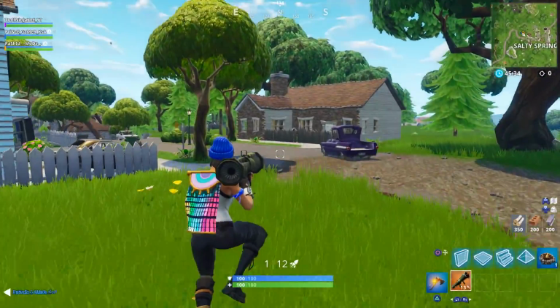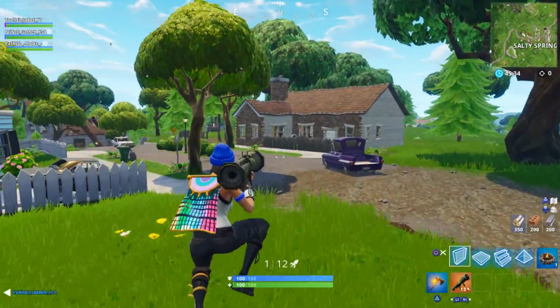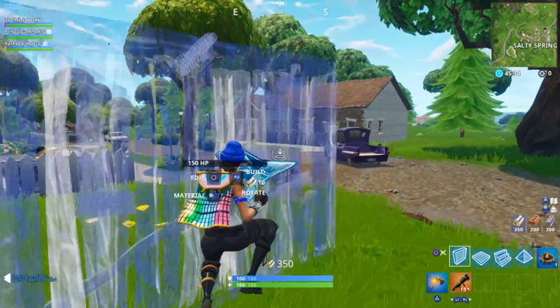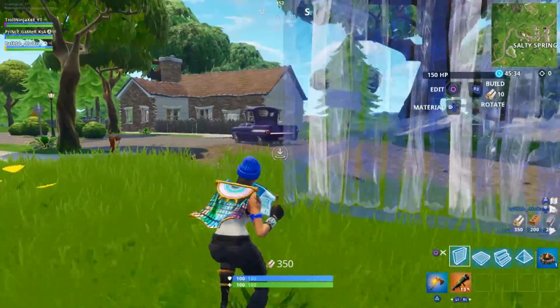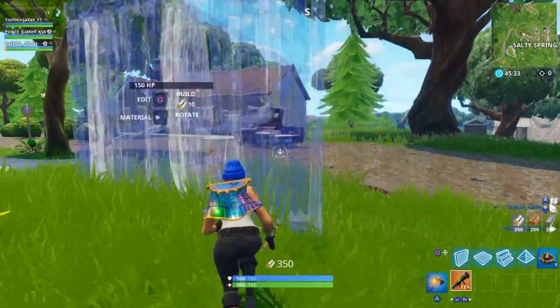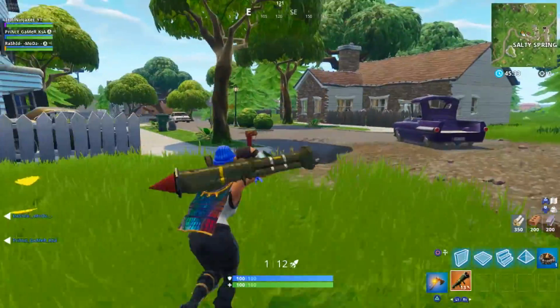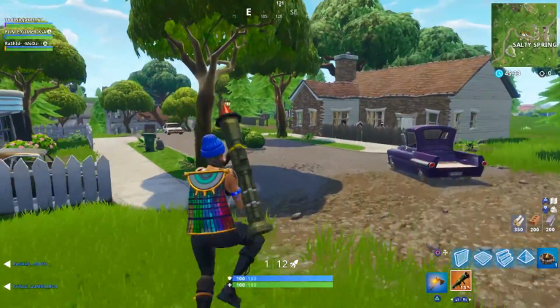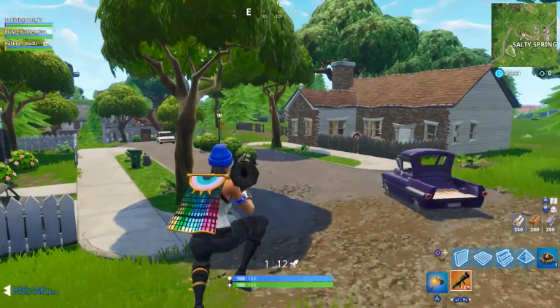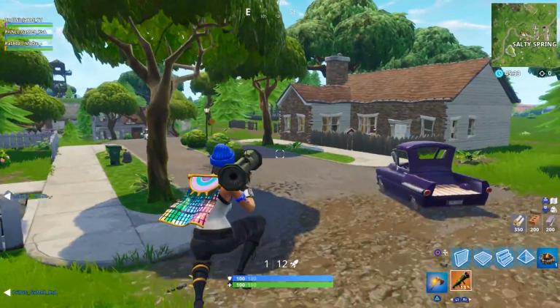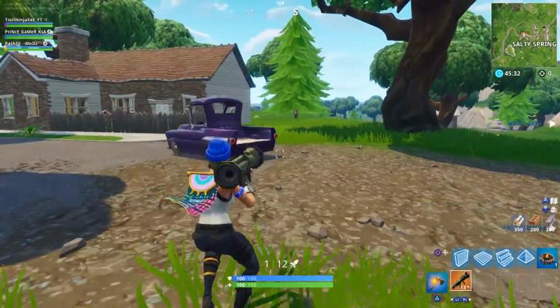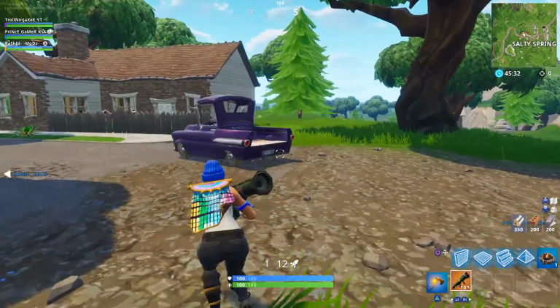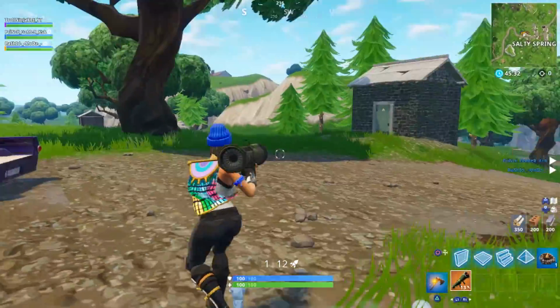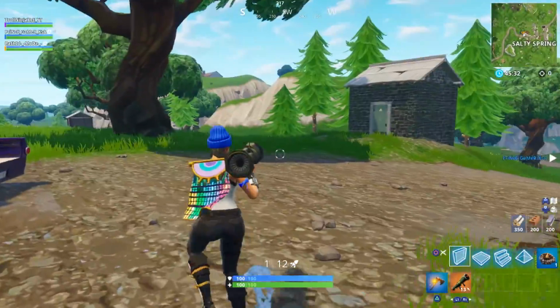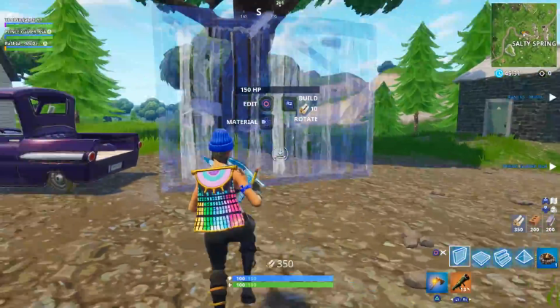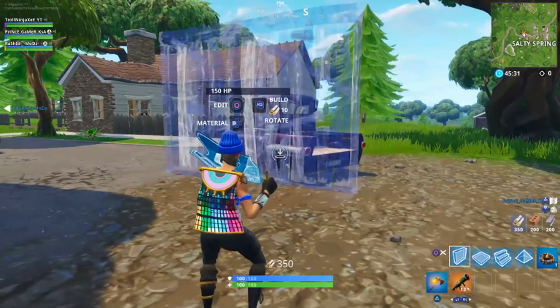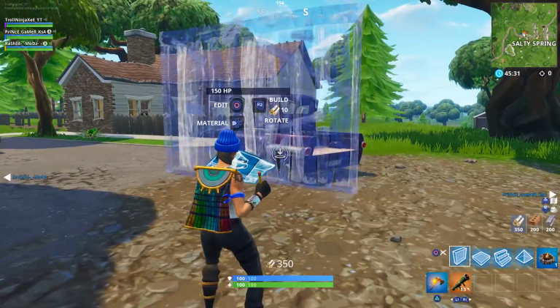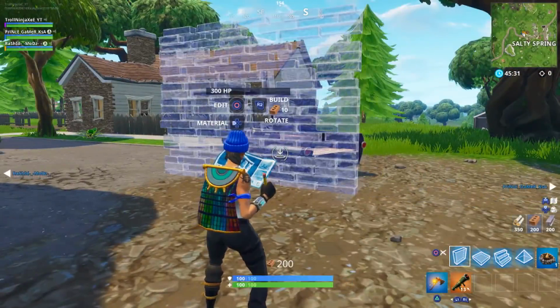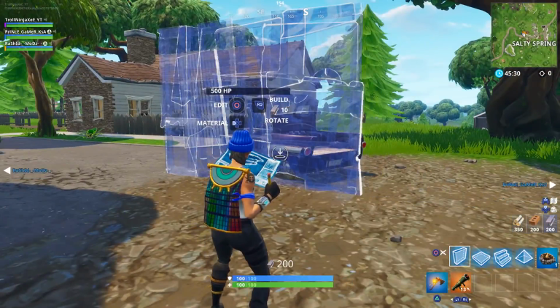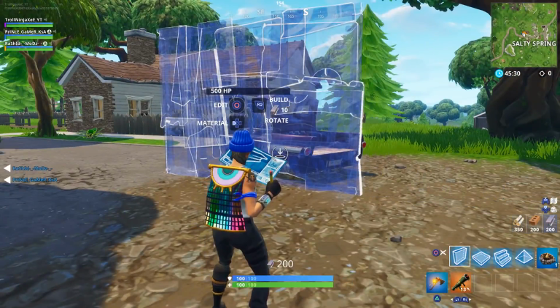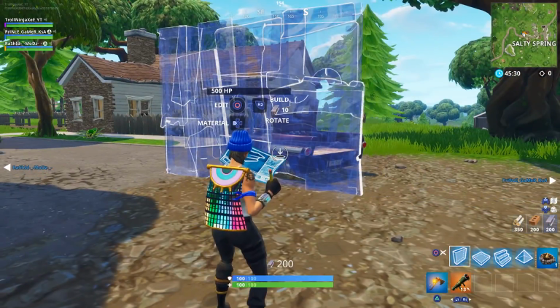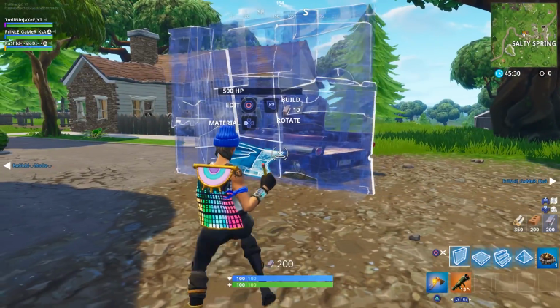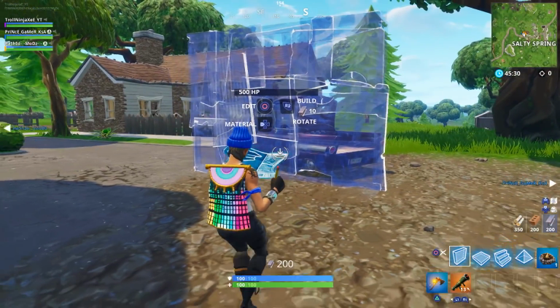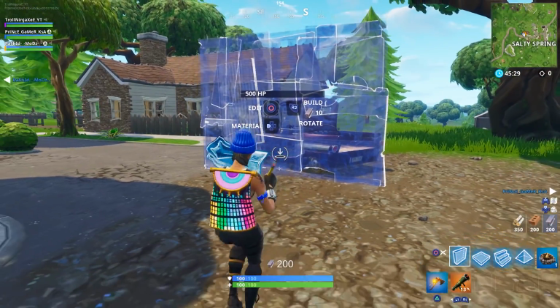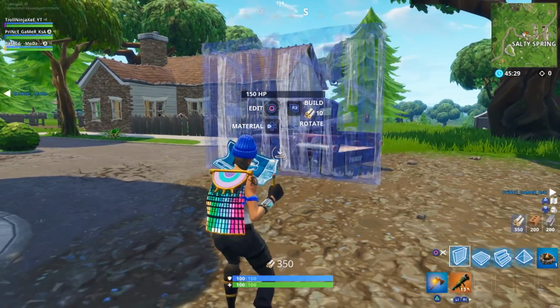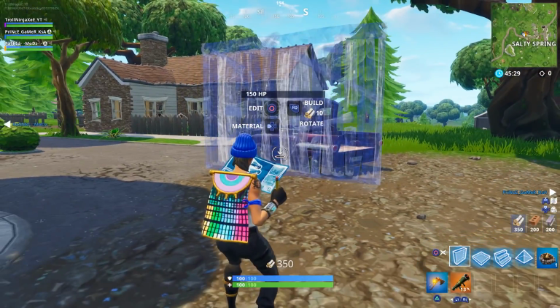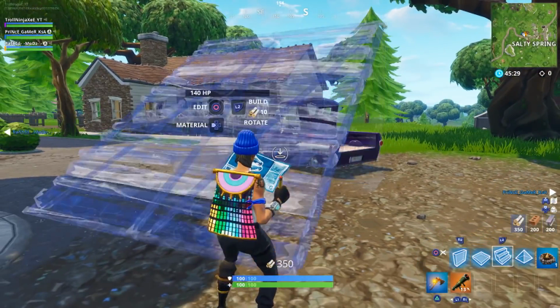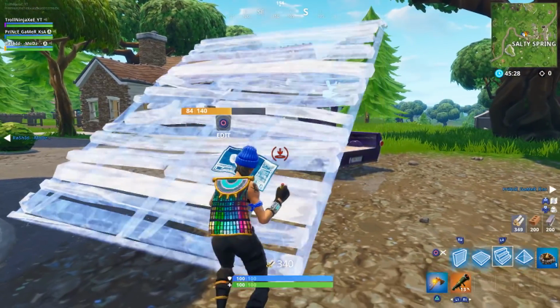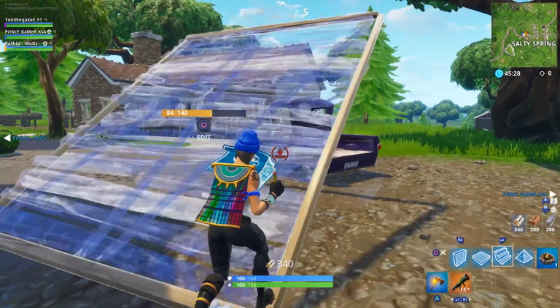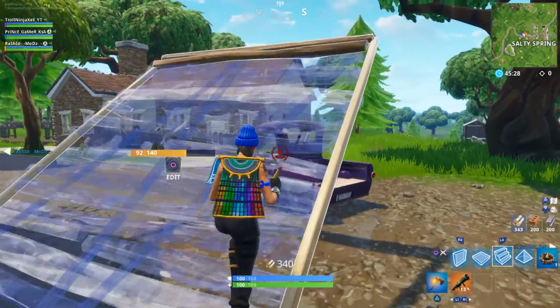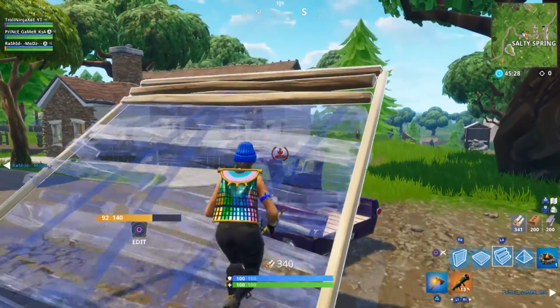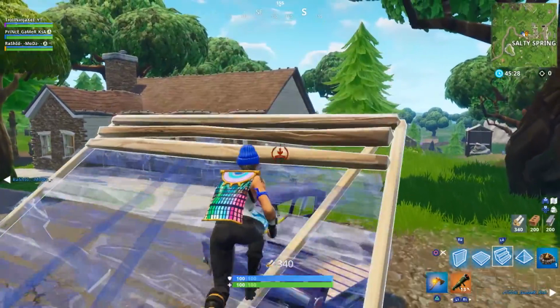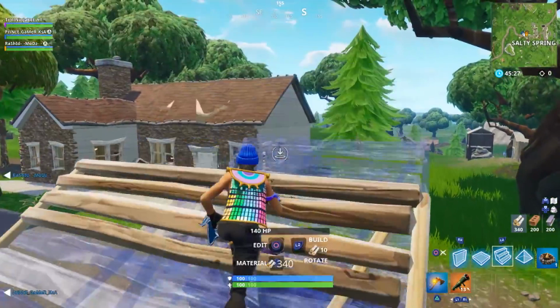The glitch is pretty simple. What you guys are going to need is a guided missile, some materials, and a launch pad.